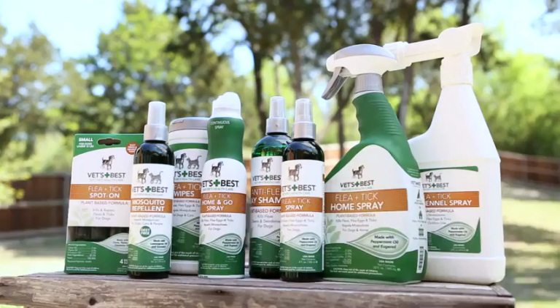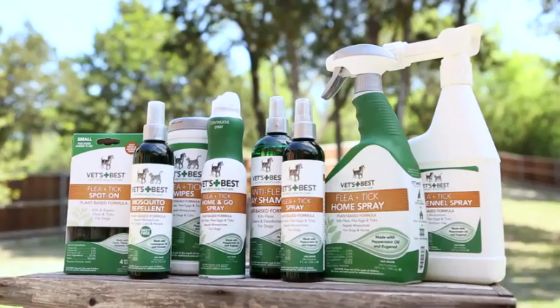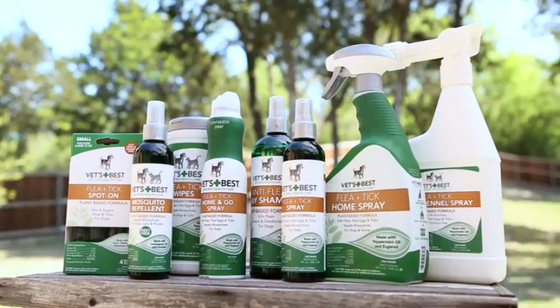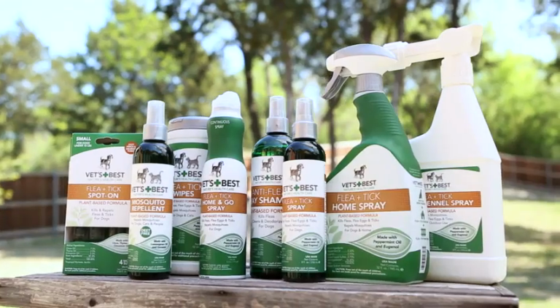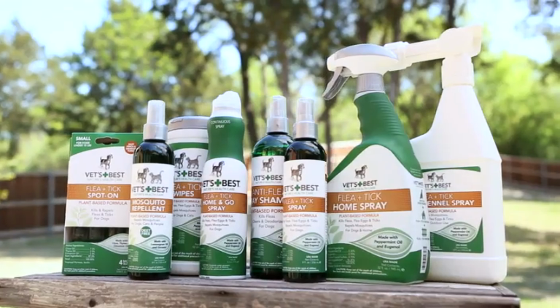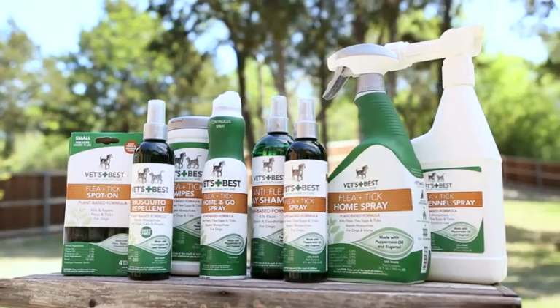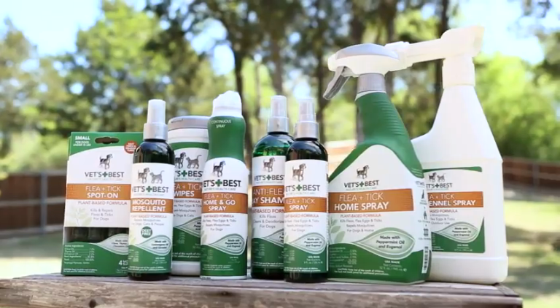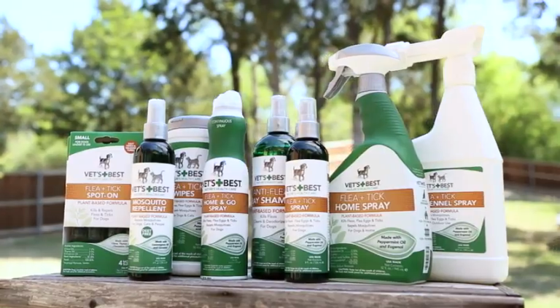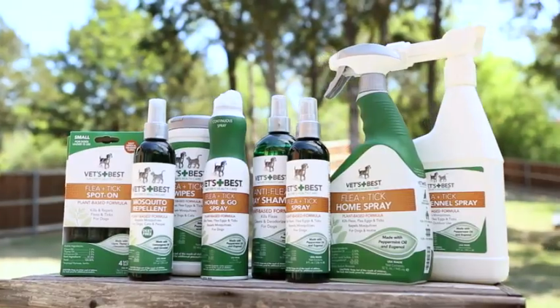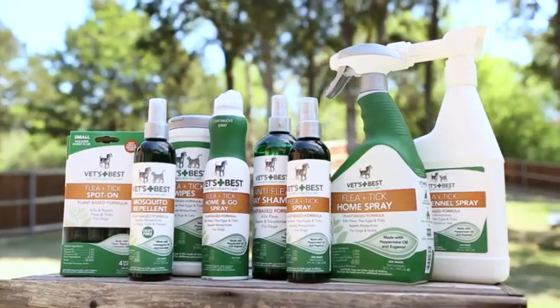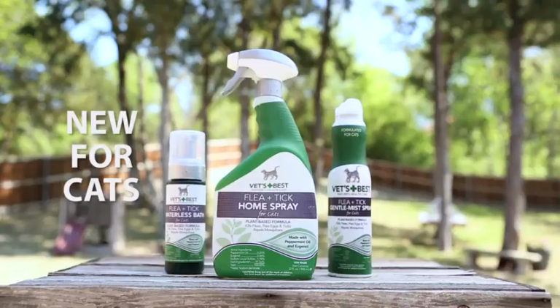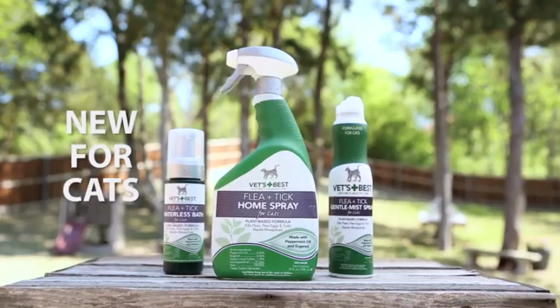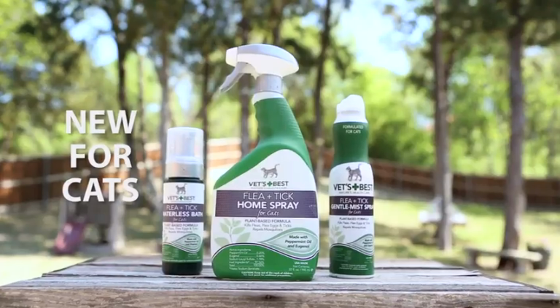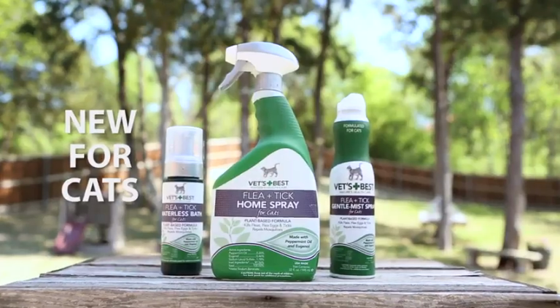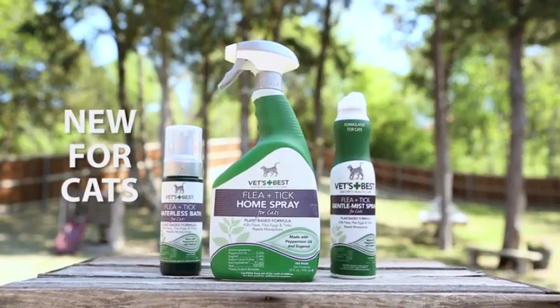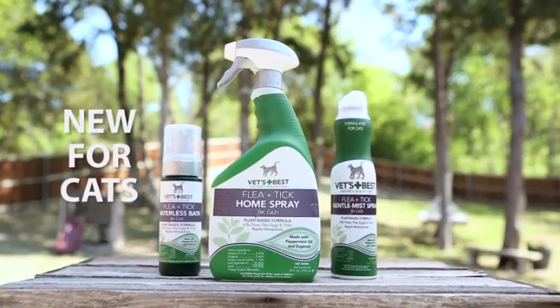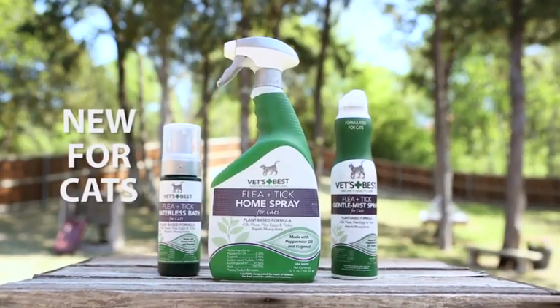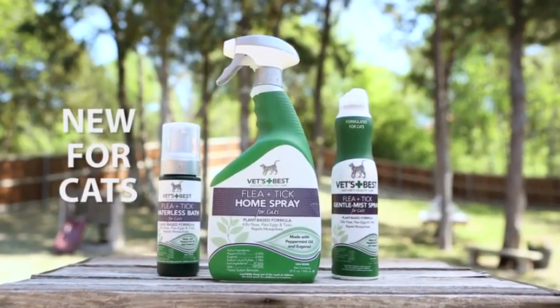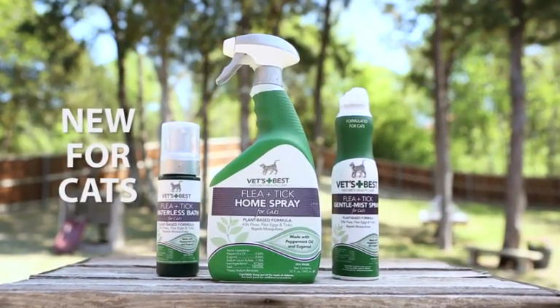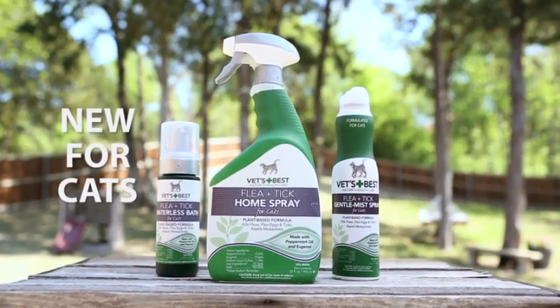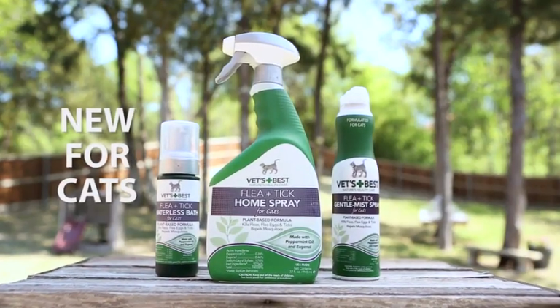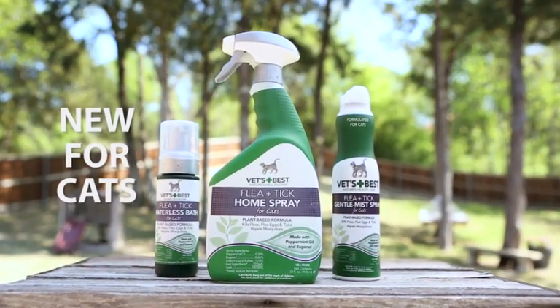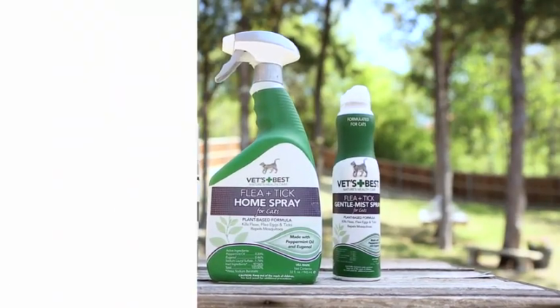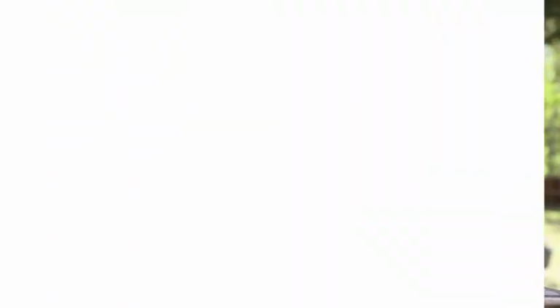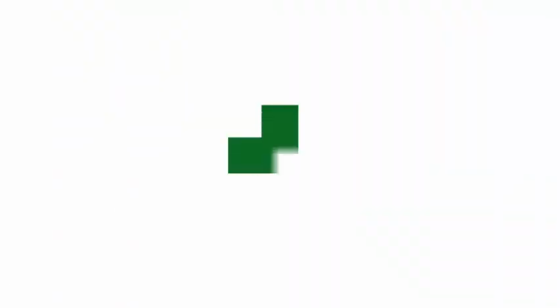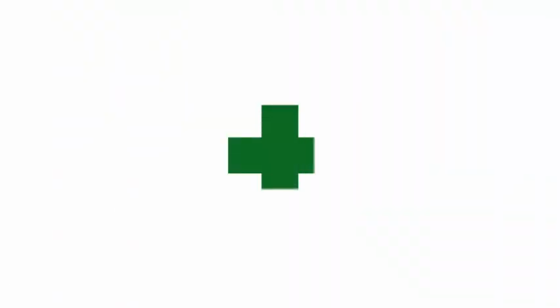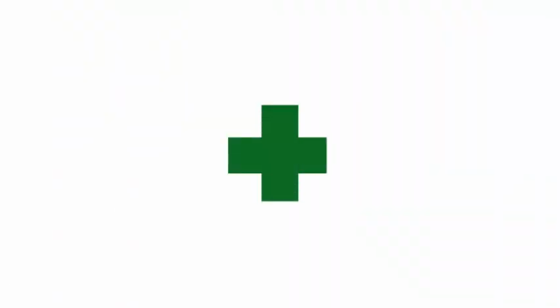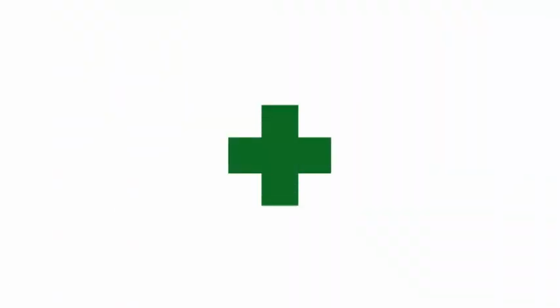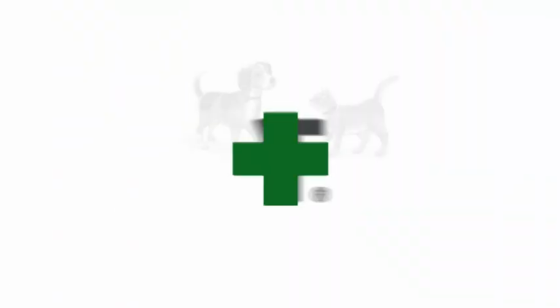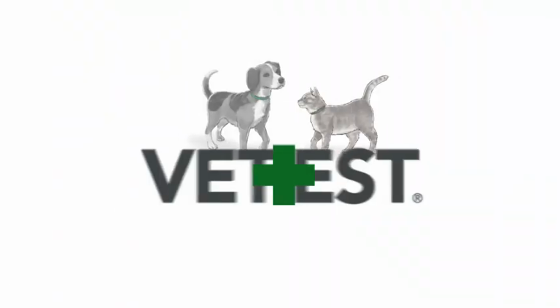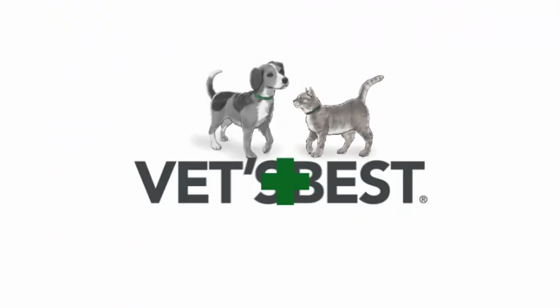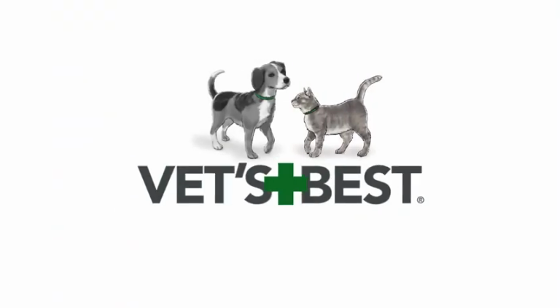Try our entire line of Vets Best Flea and Tick products today for on the pet, around the home, and in the yard.